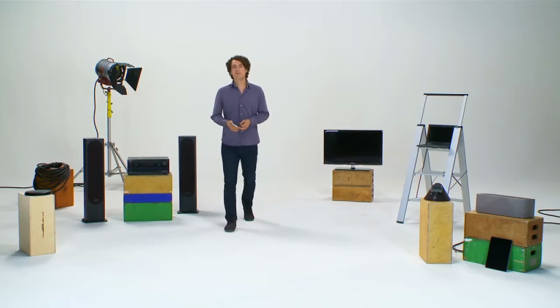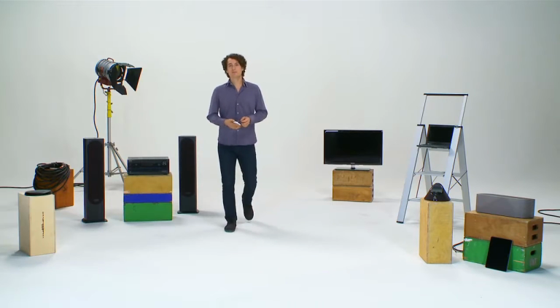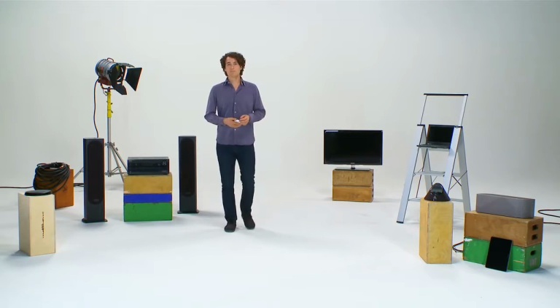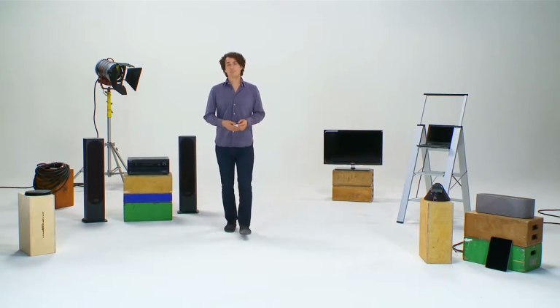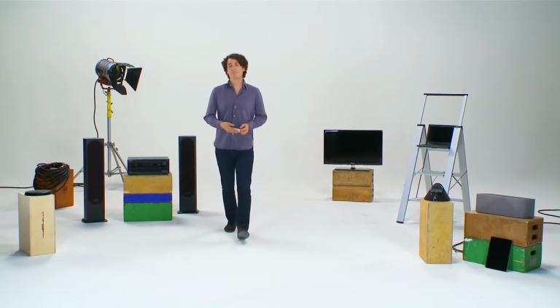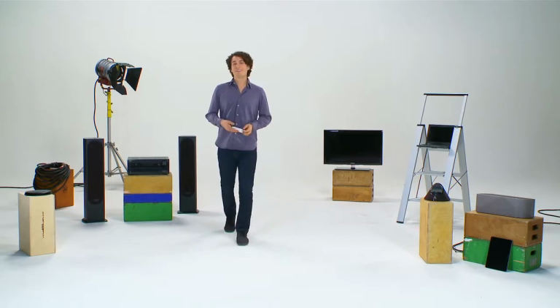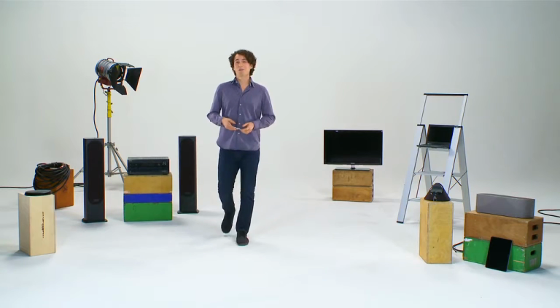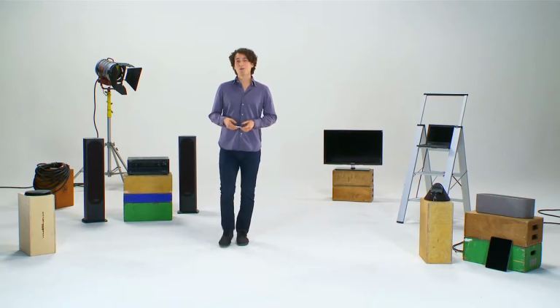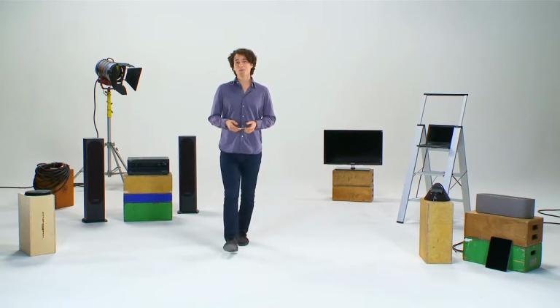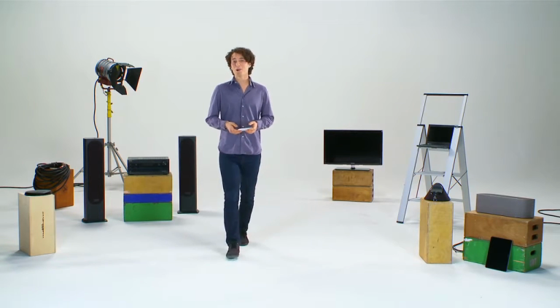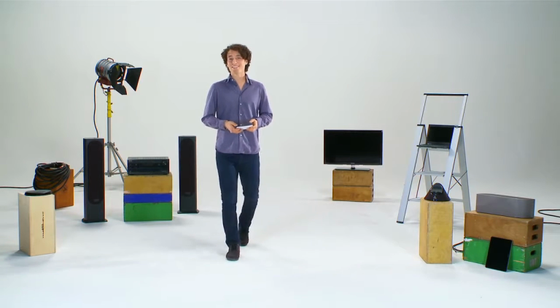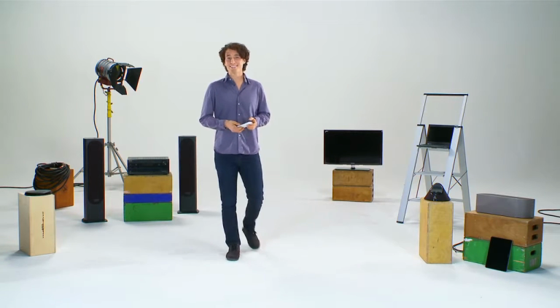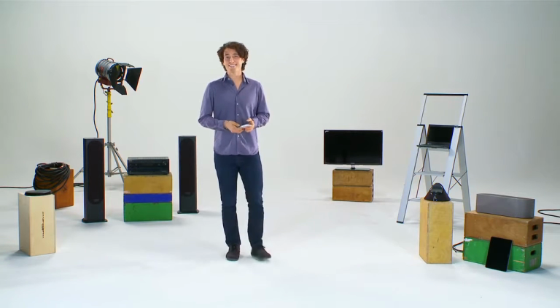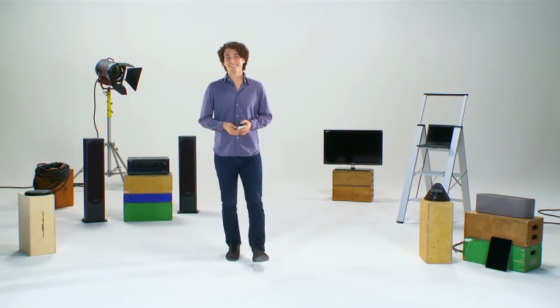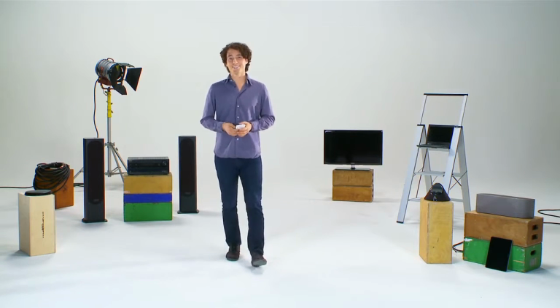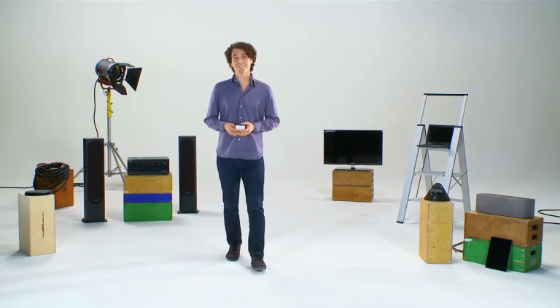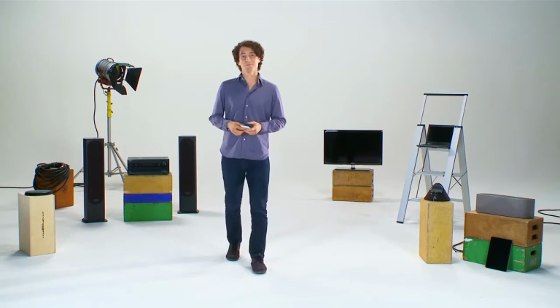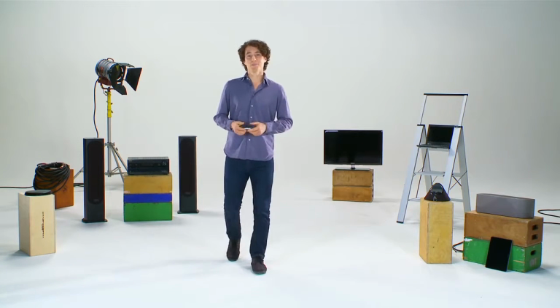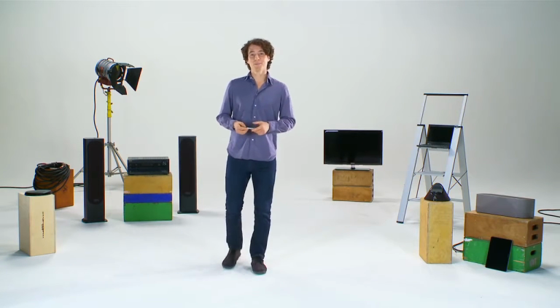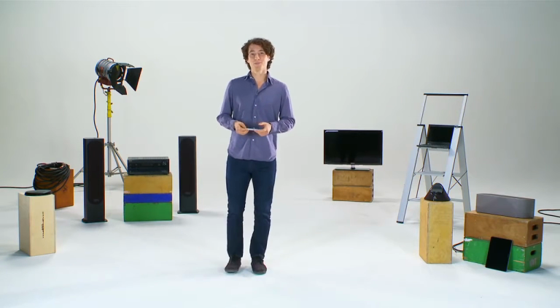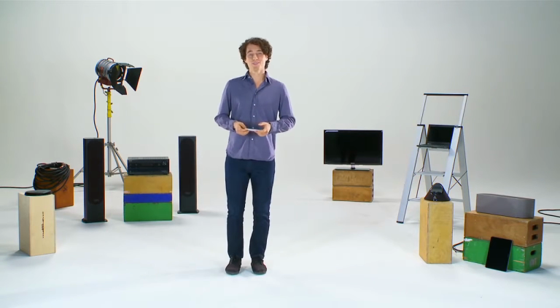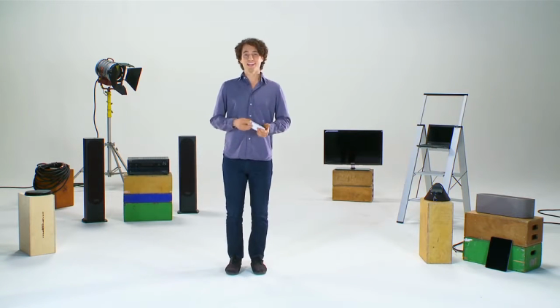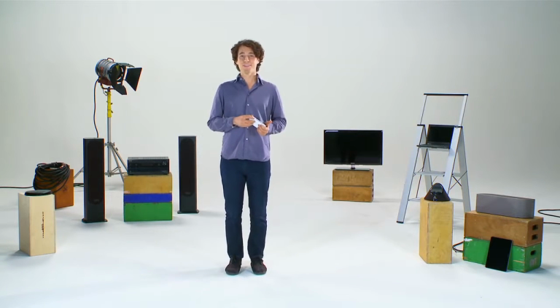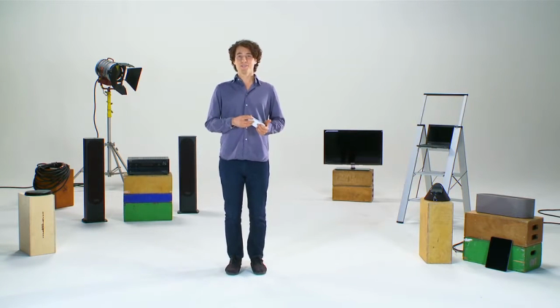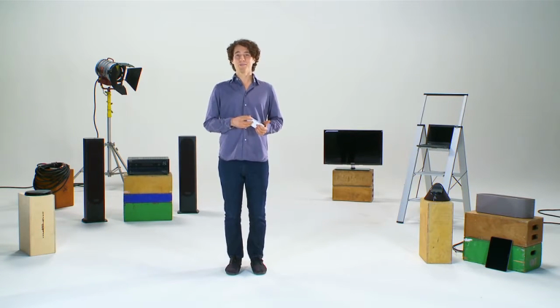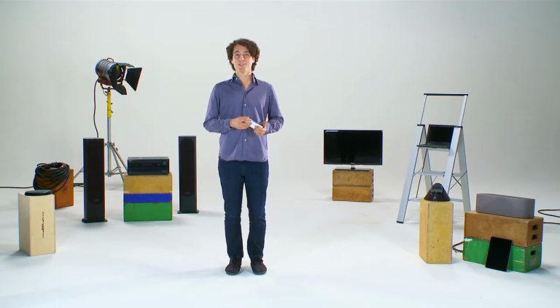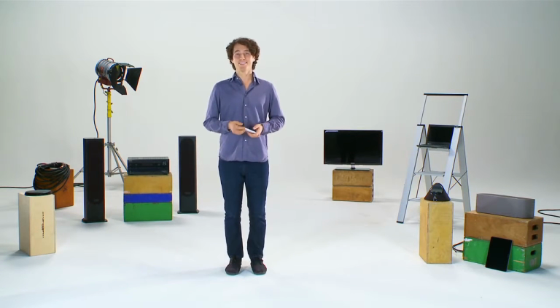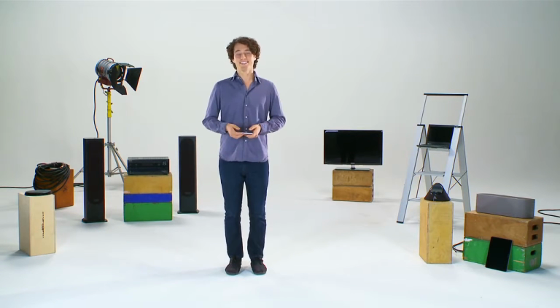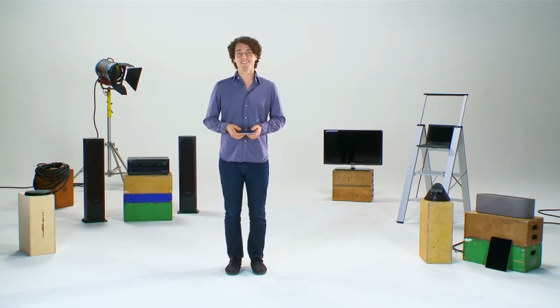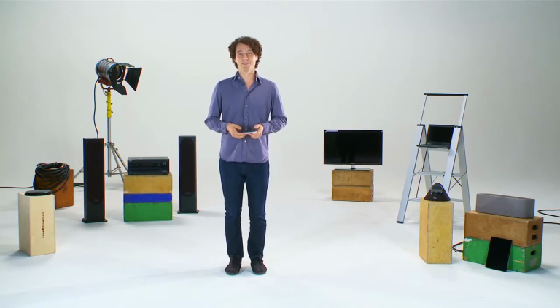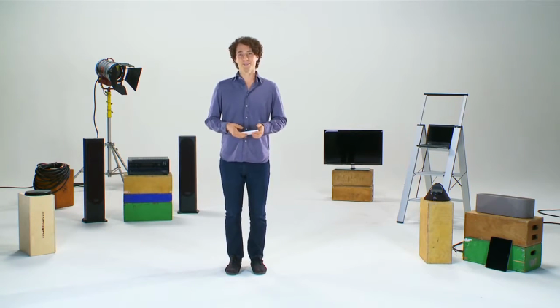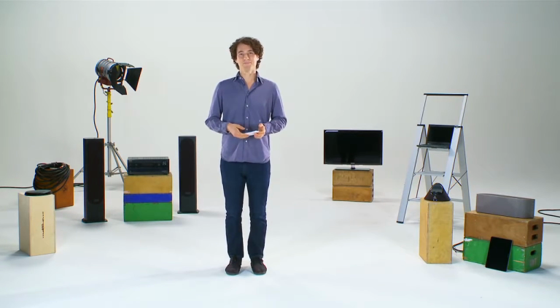Introducing Play-Fi, an all-new wireless technology that's bringing music out of your earbuds and into your home.